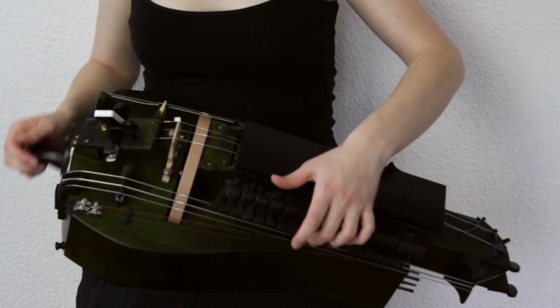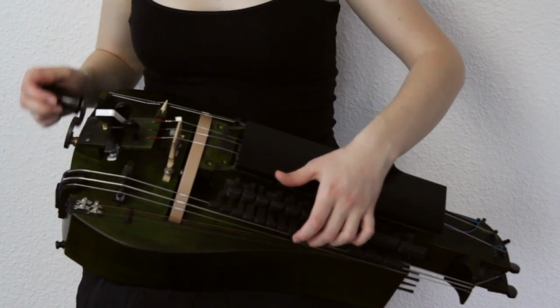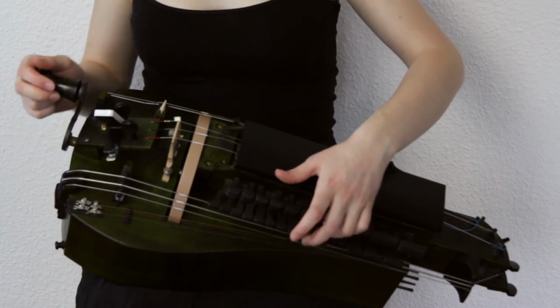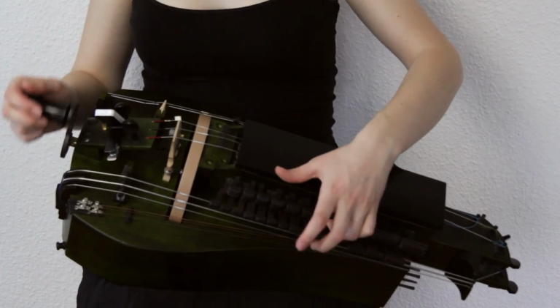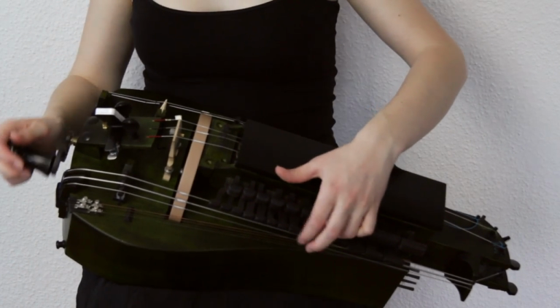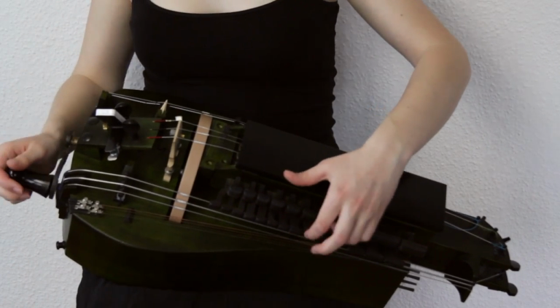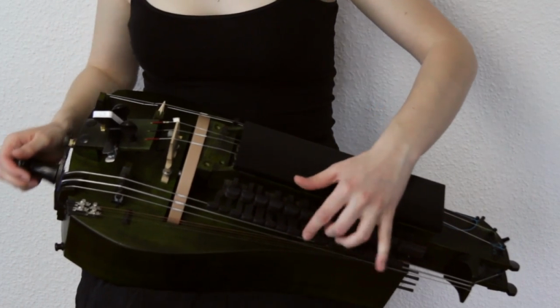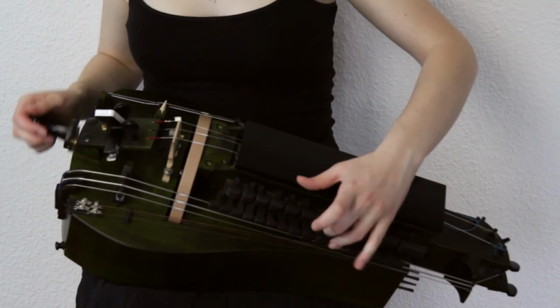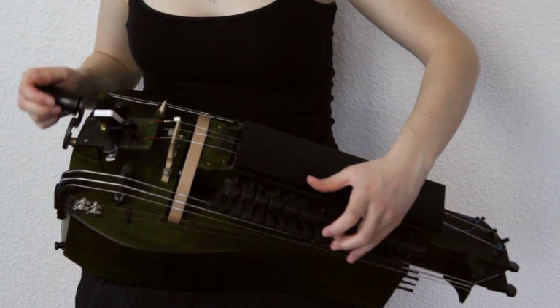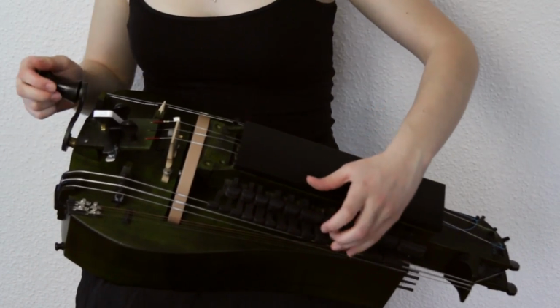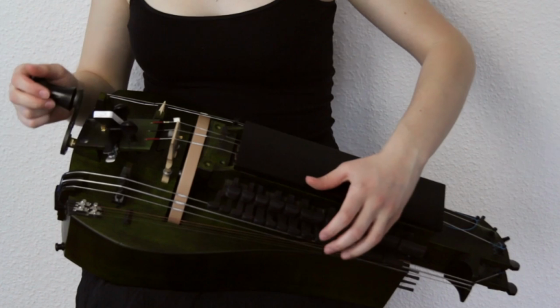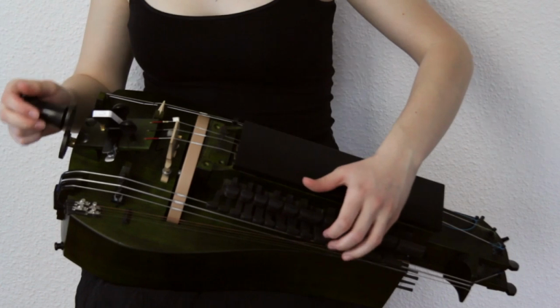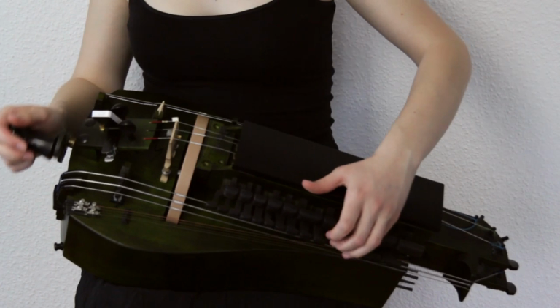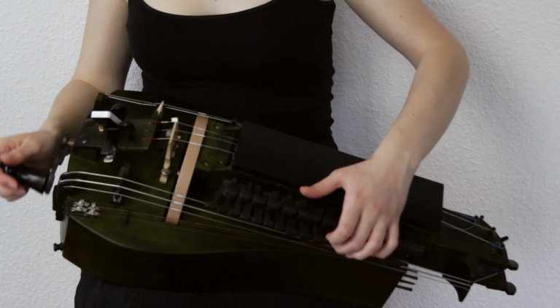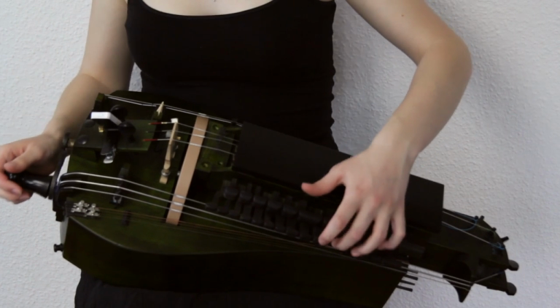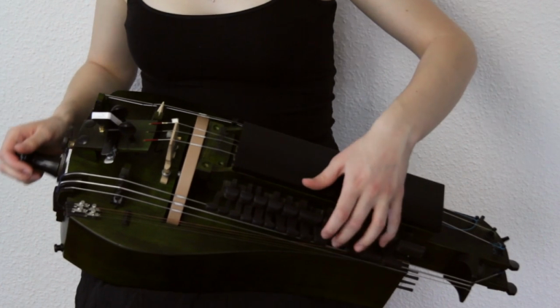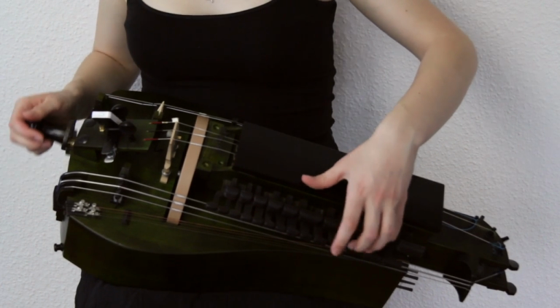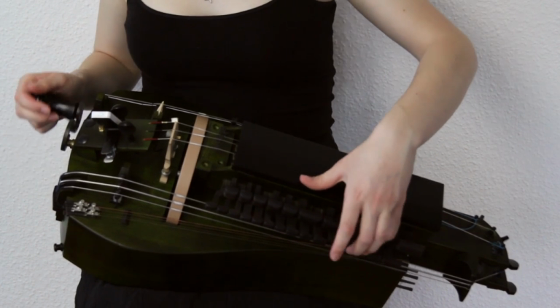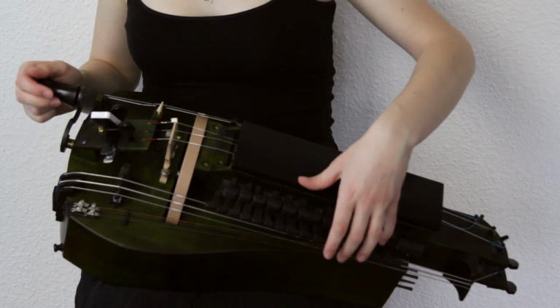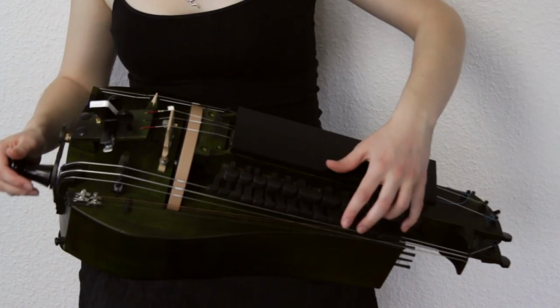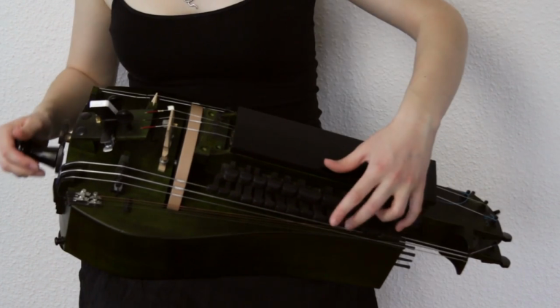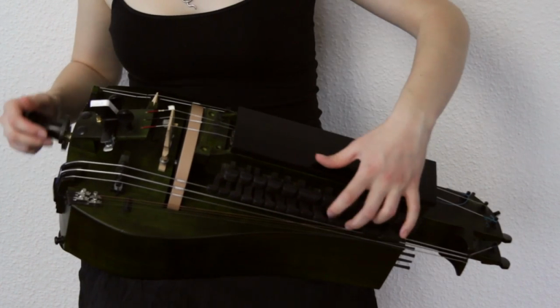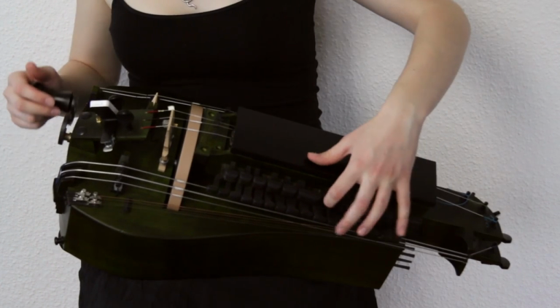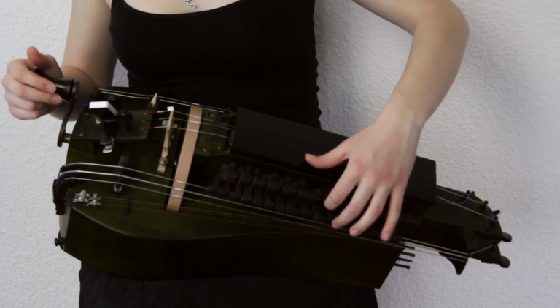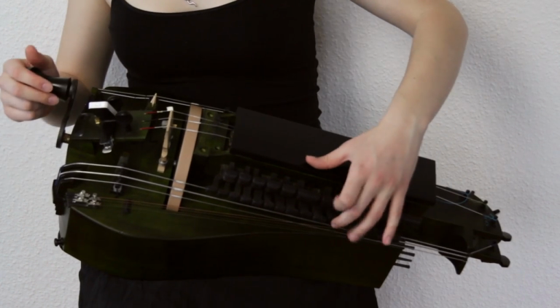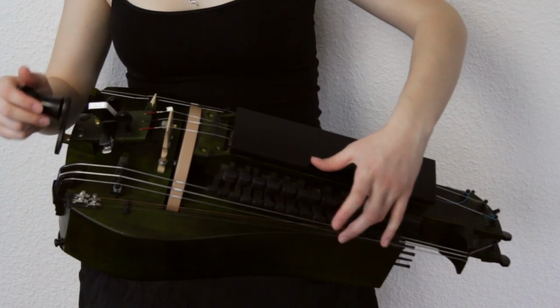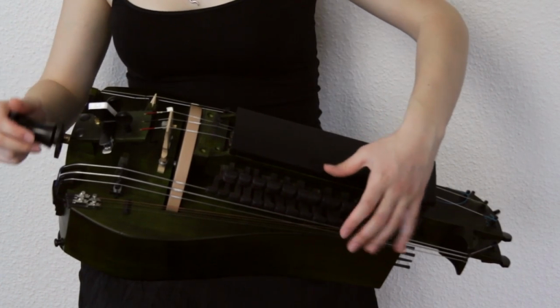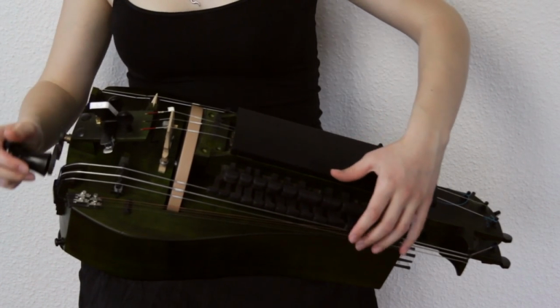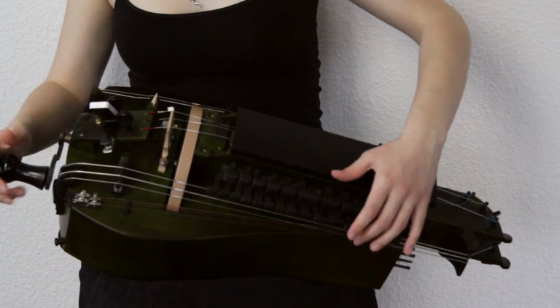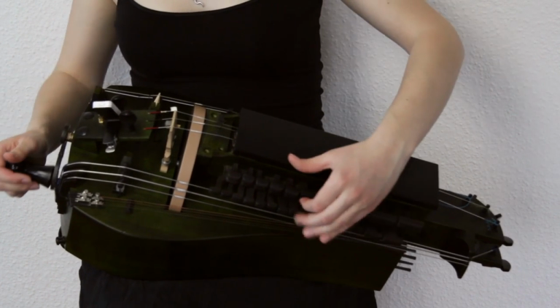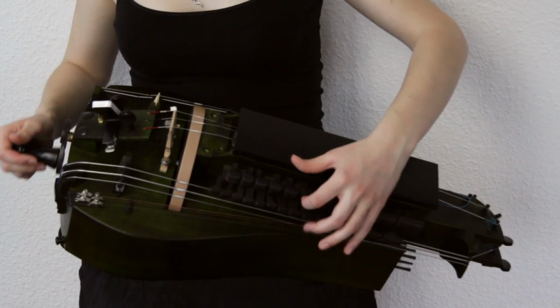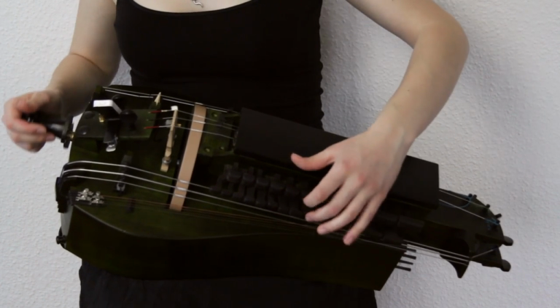Now try different heights of the melody bridge to get used to it. Done!